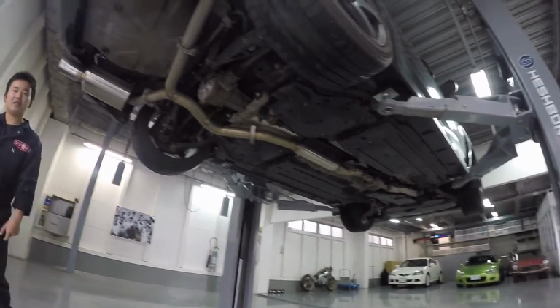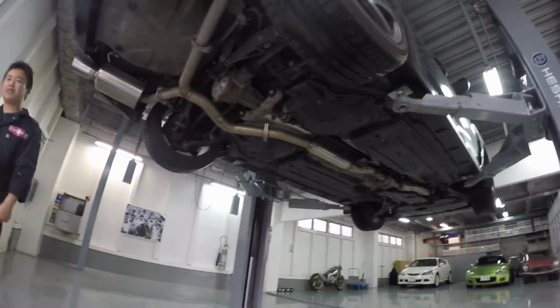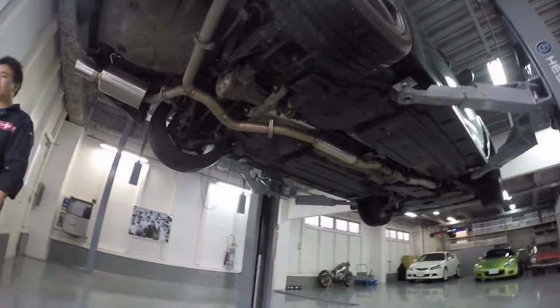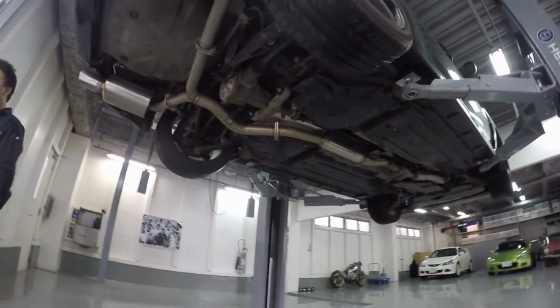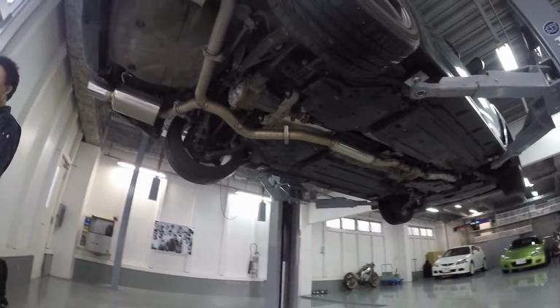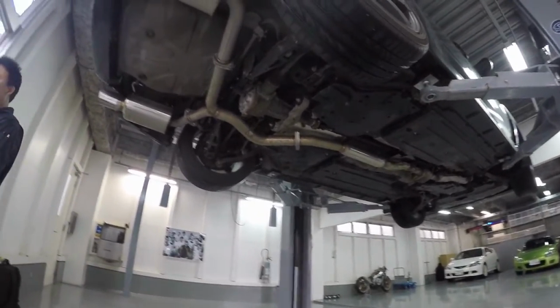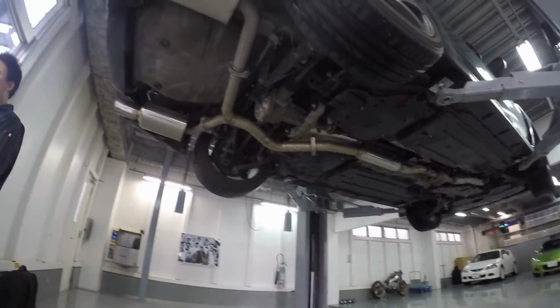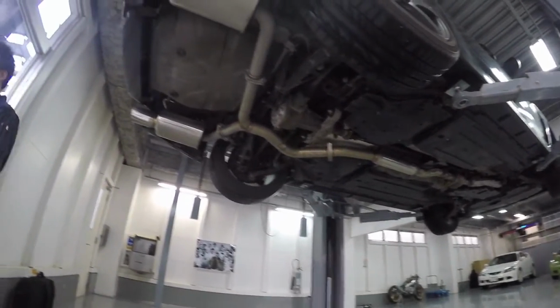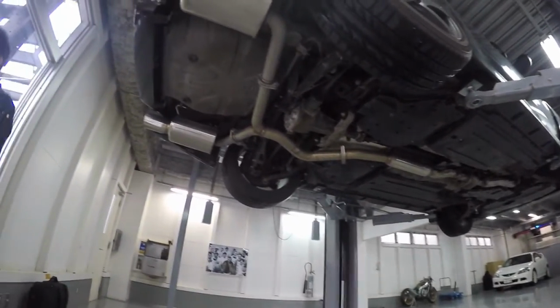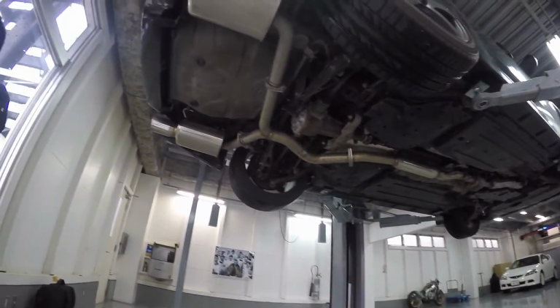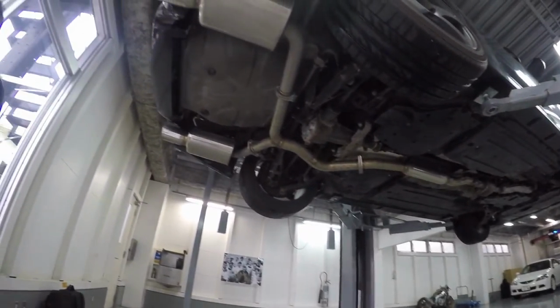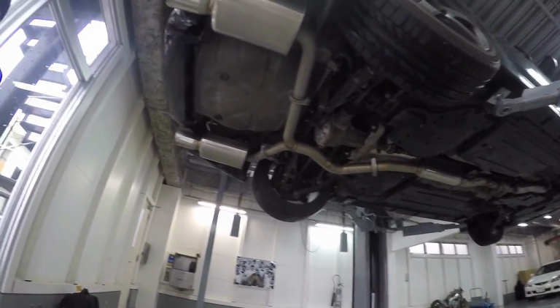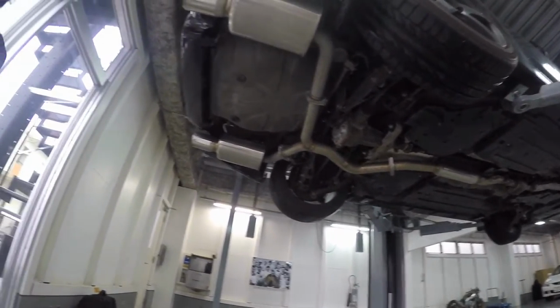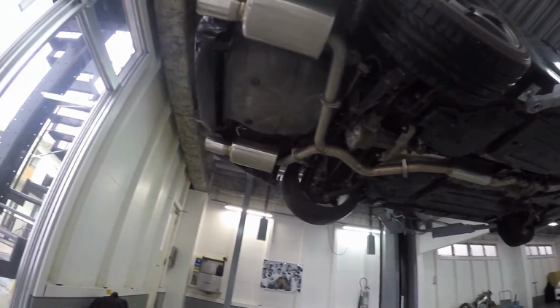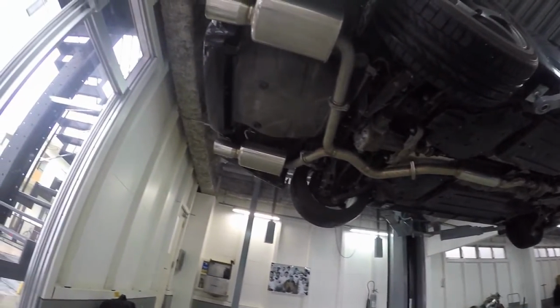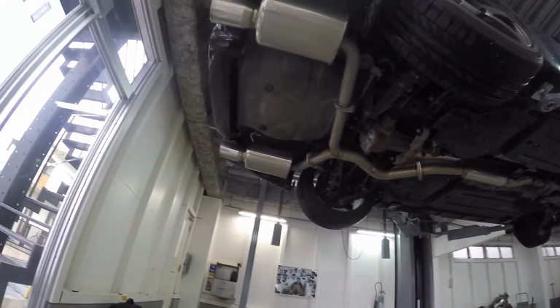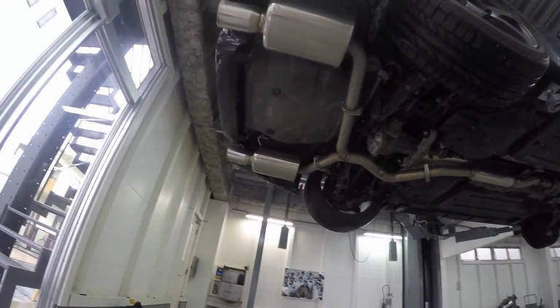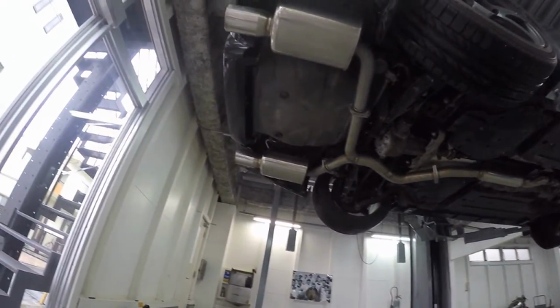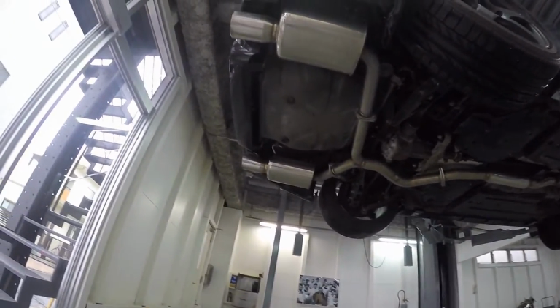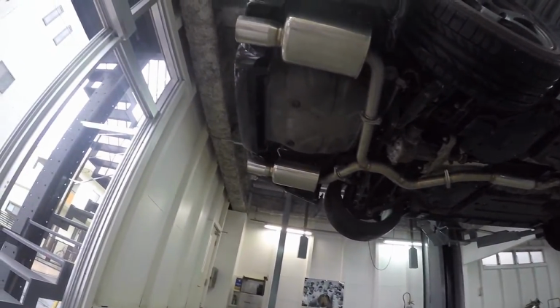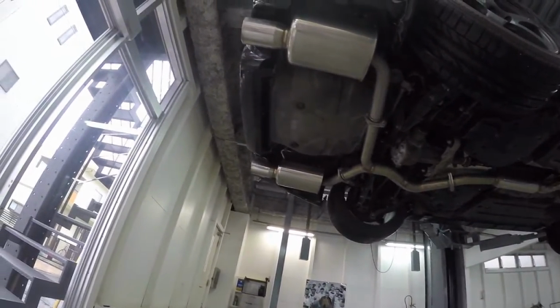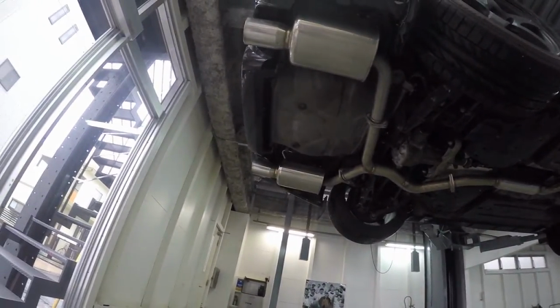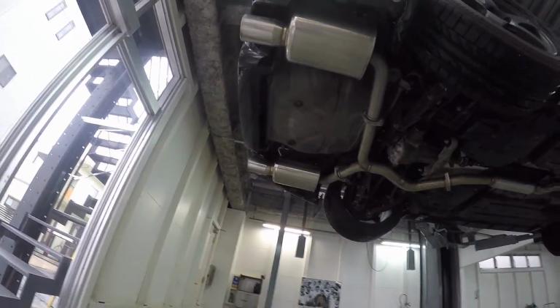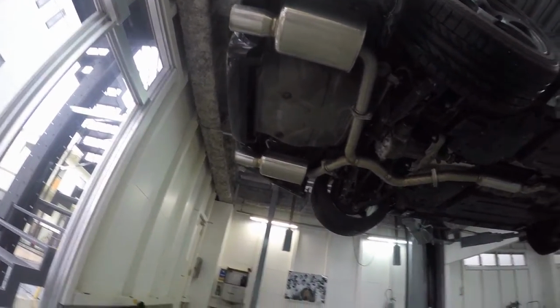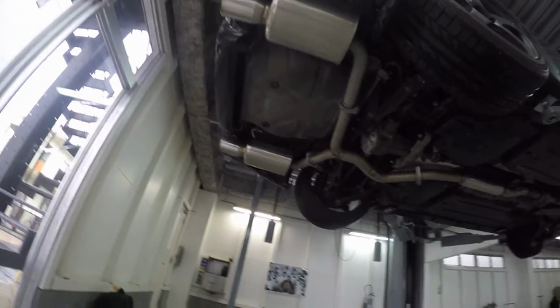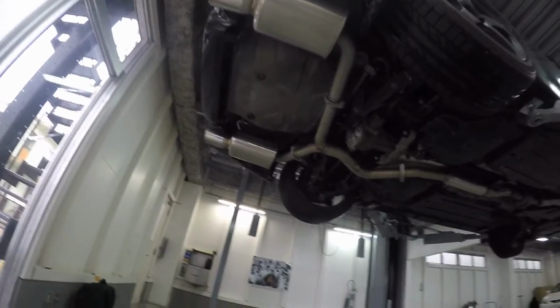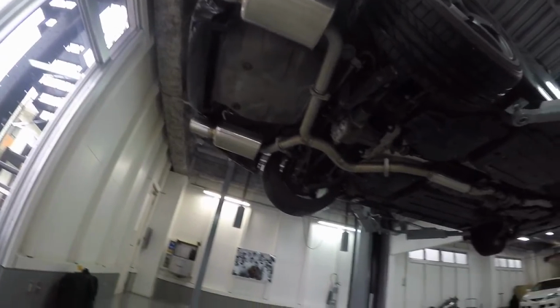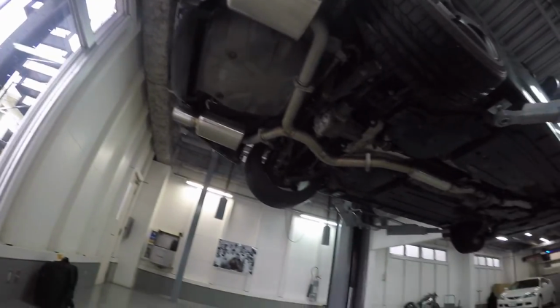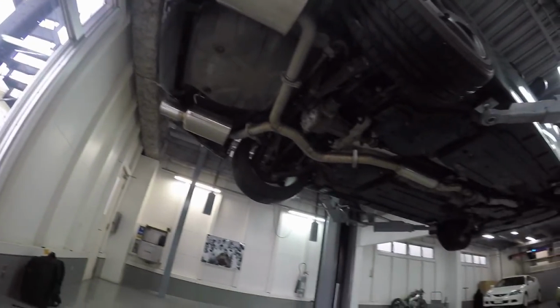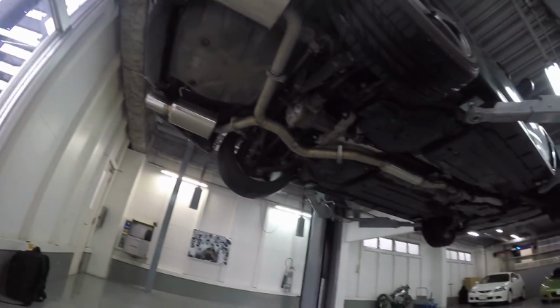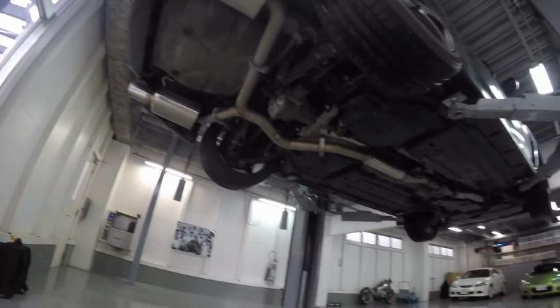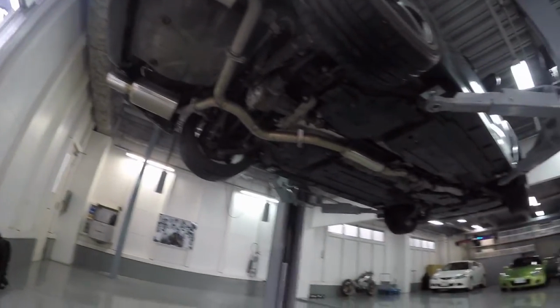On the bottom you can see I have the Fujitsubo exhaust fitted onto my car.